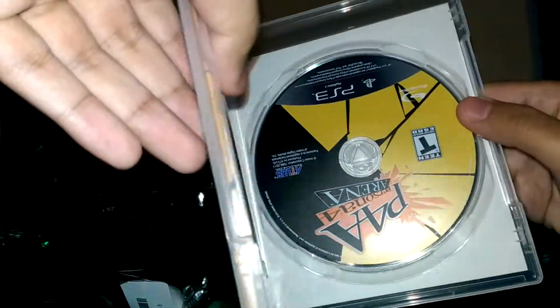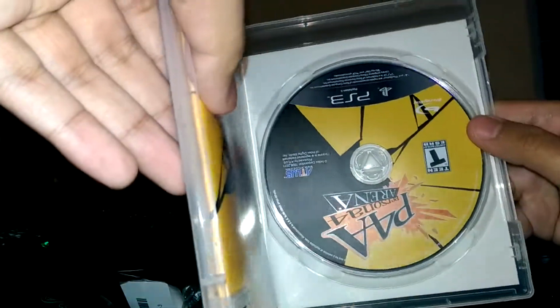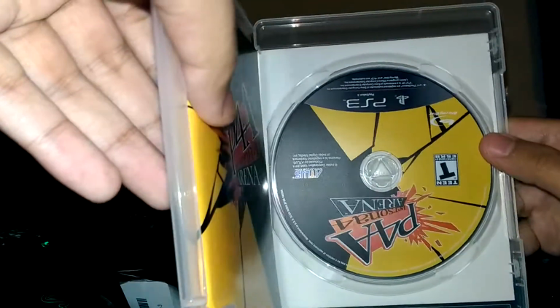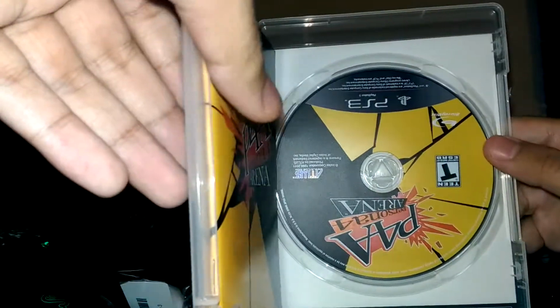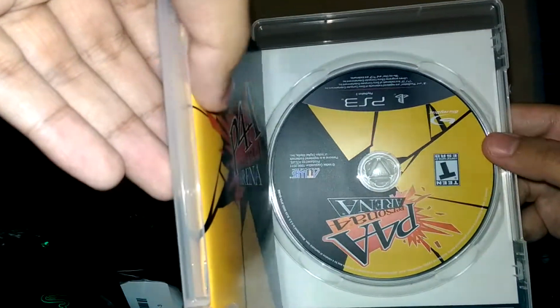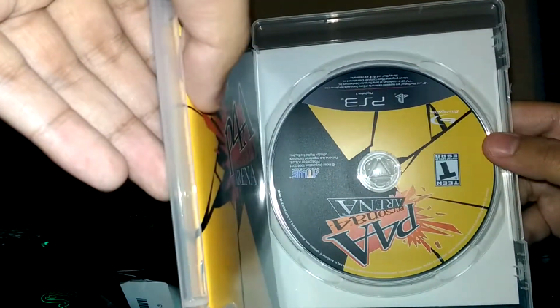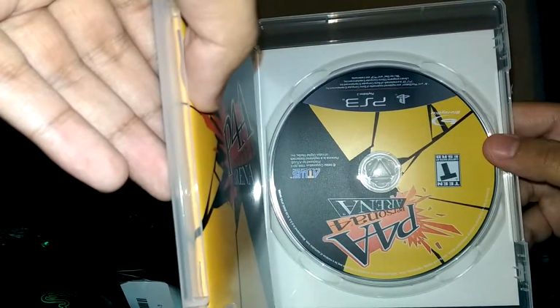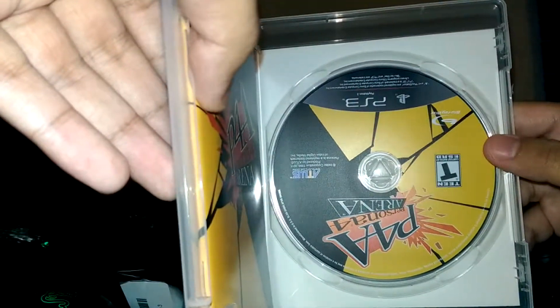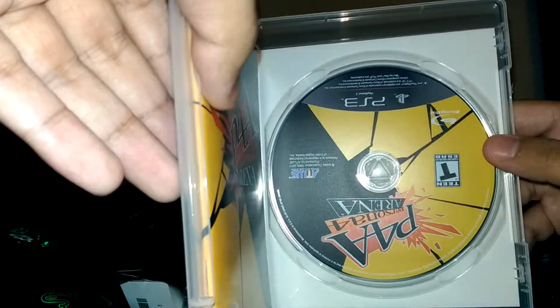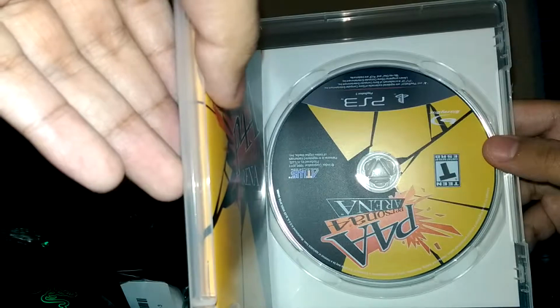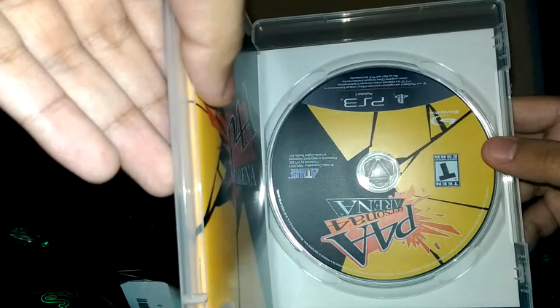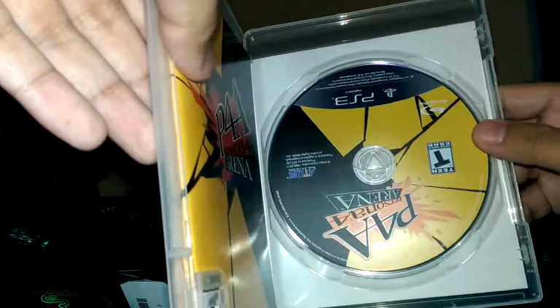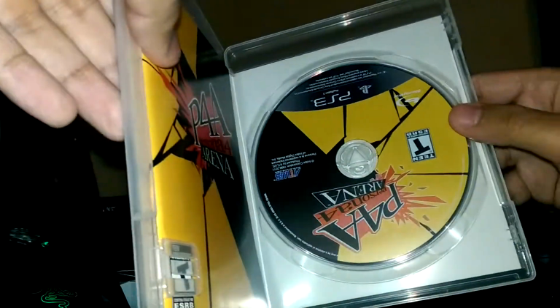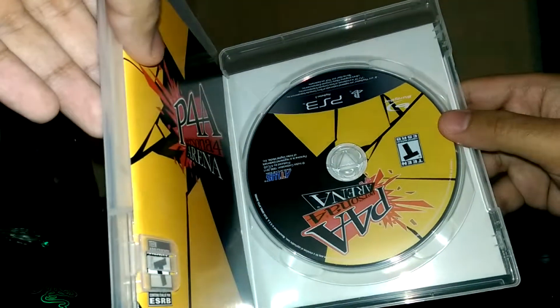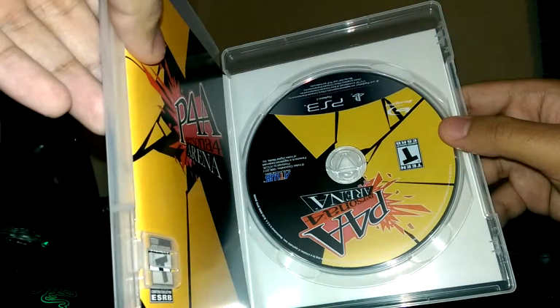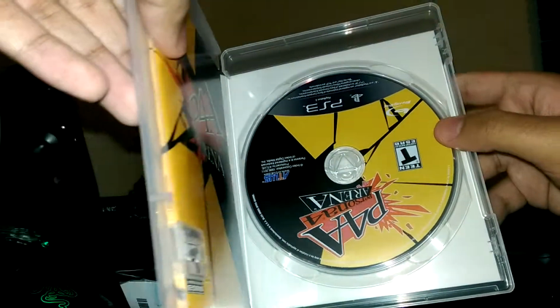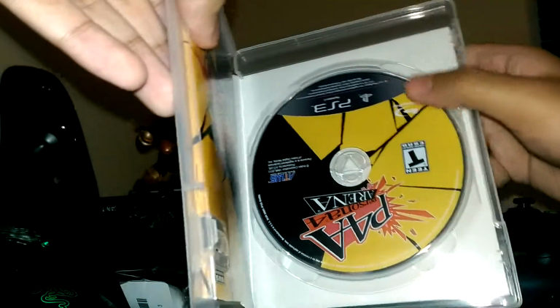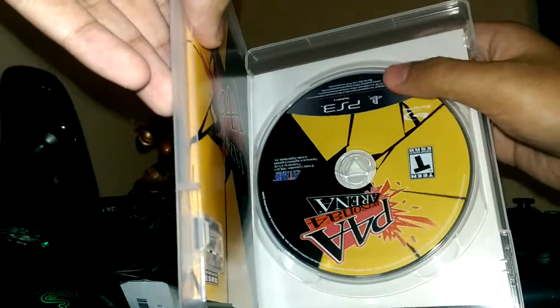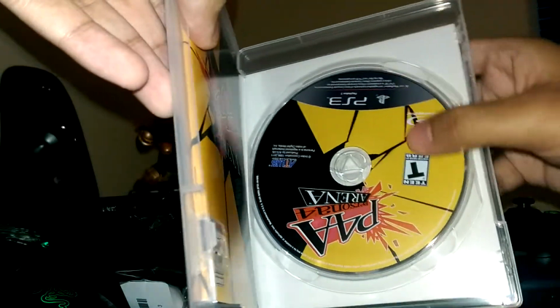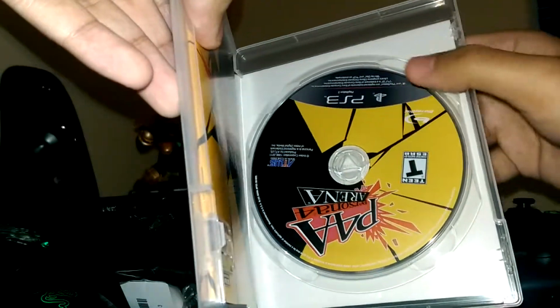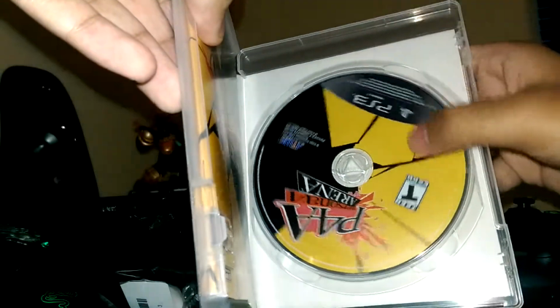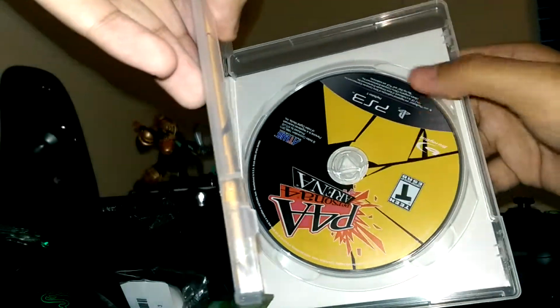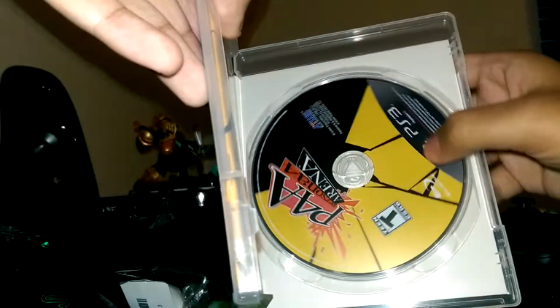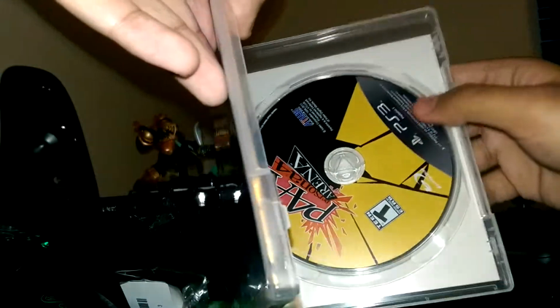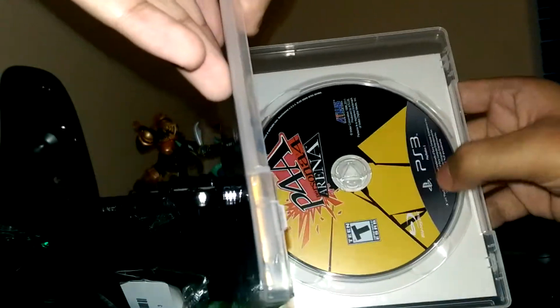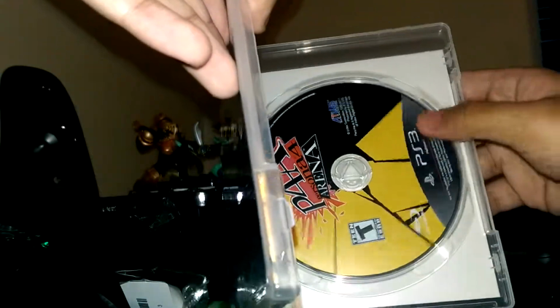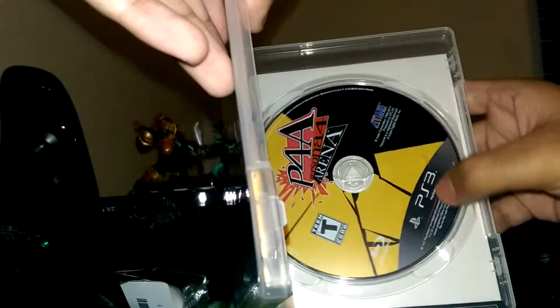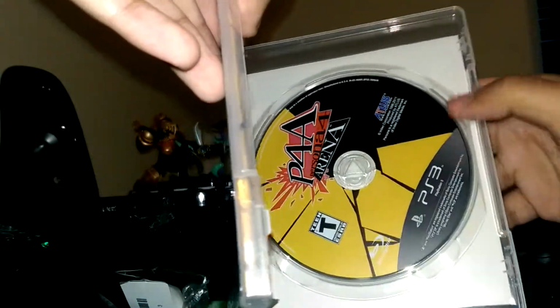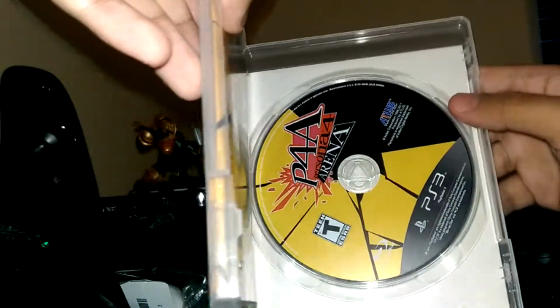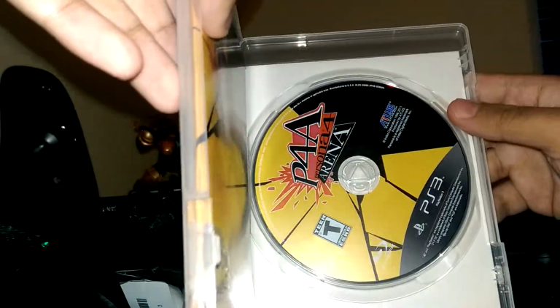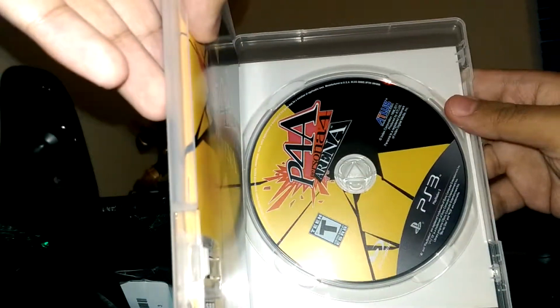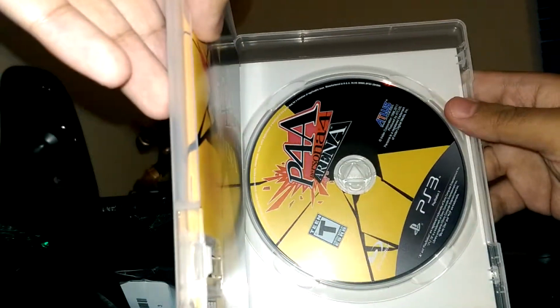Alright, the inside of the packaging. The game disc.